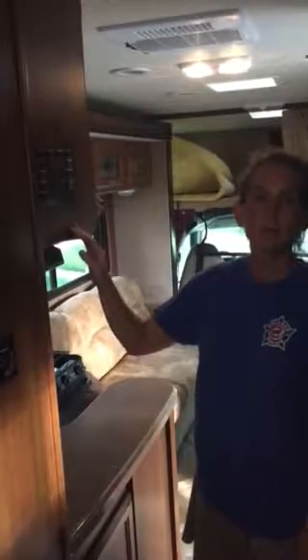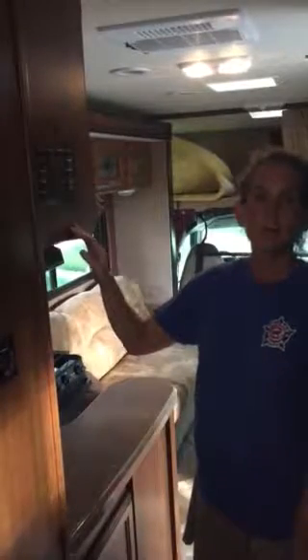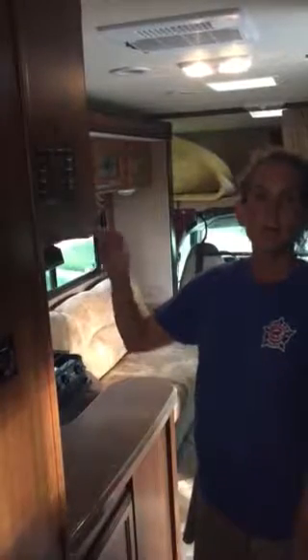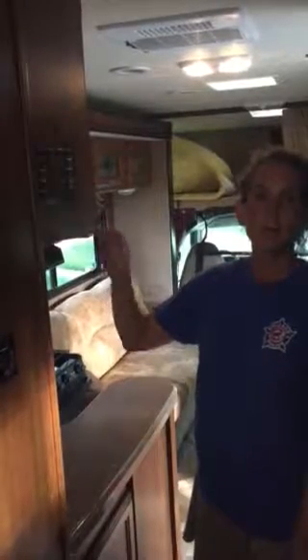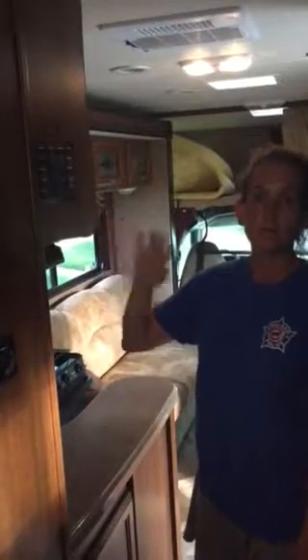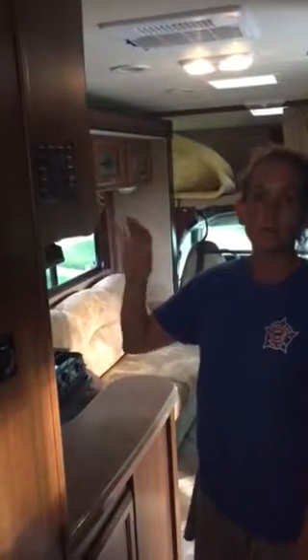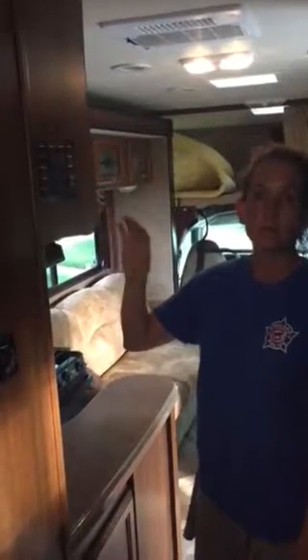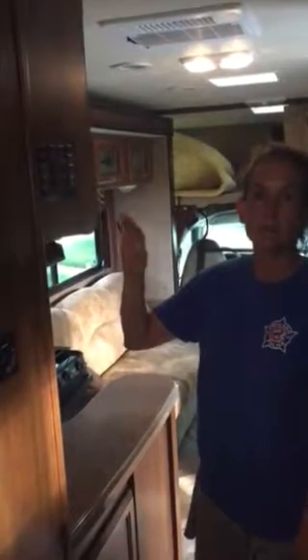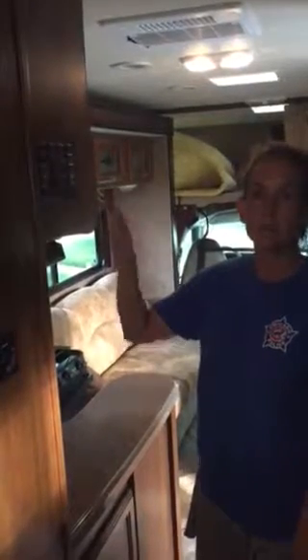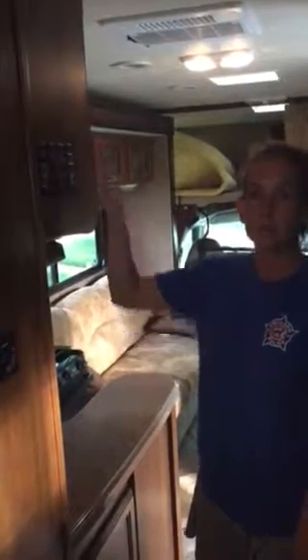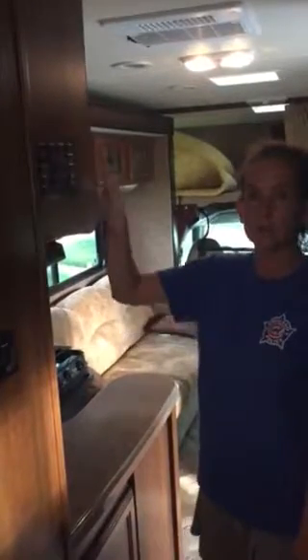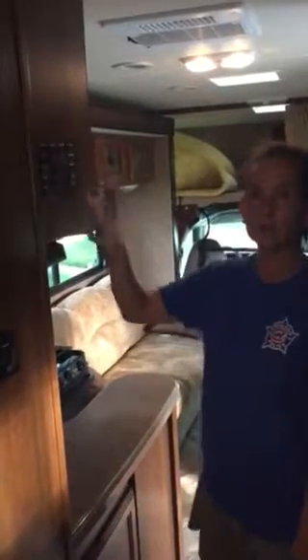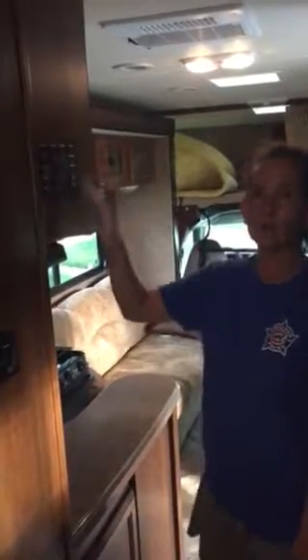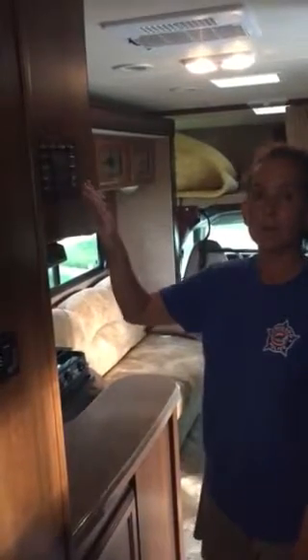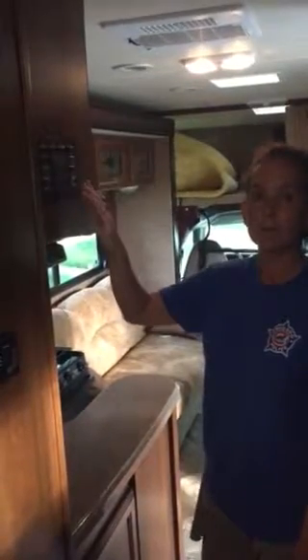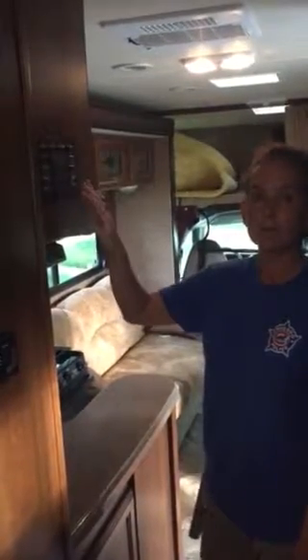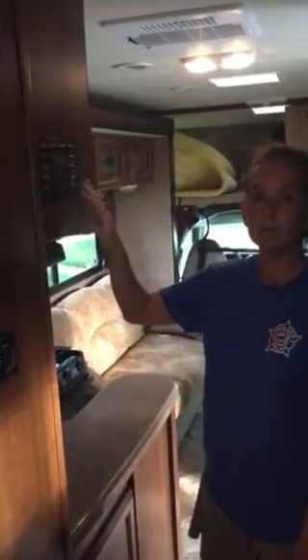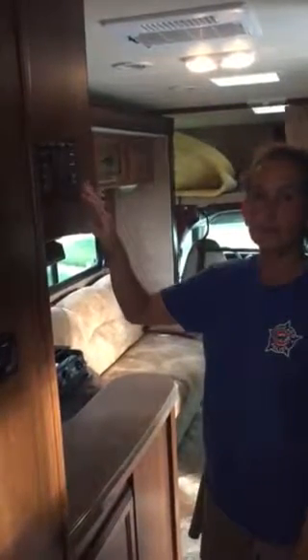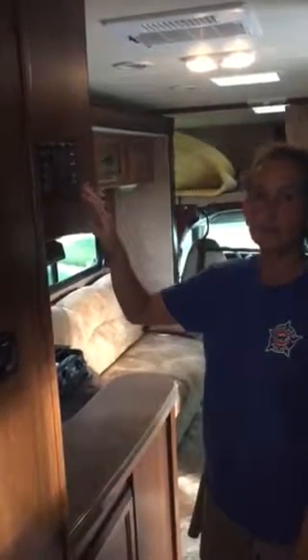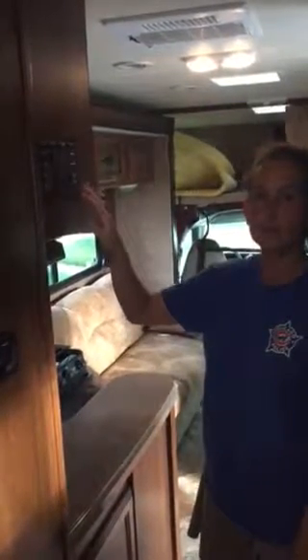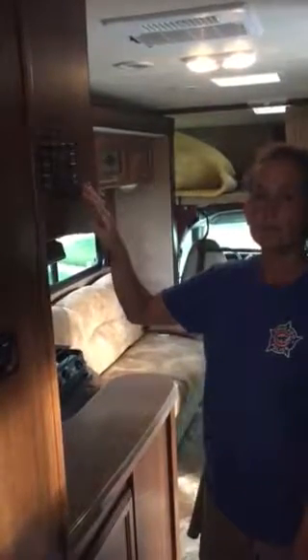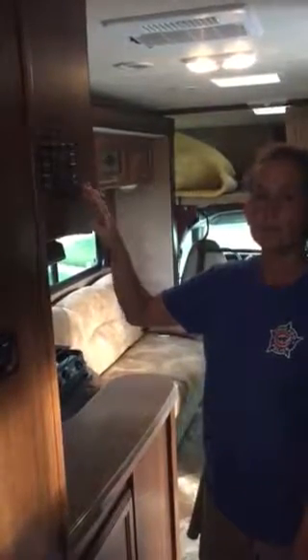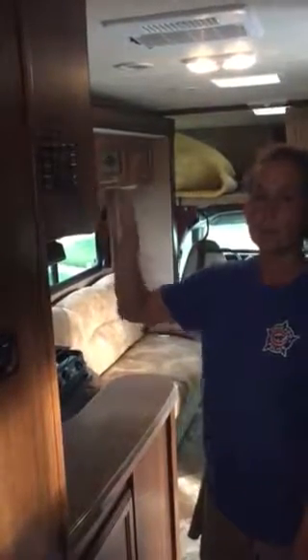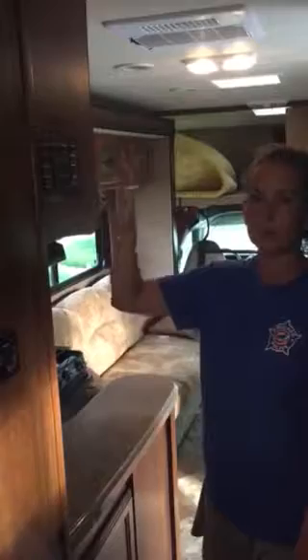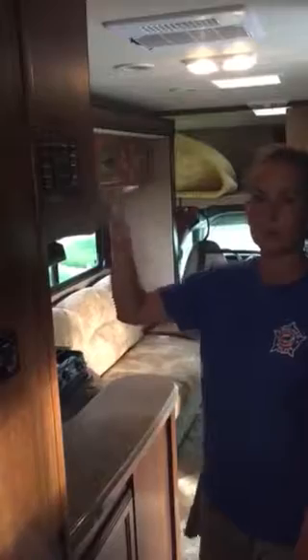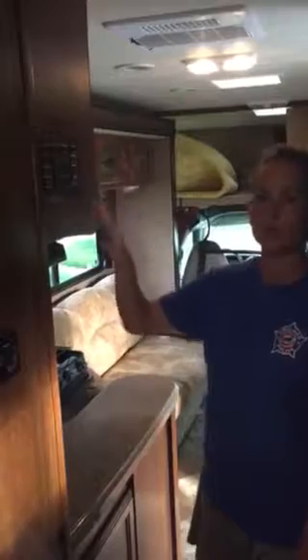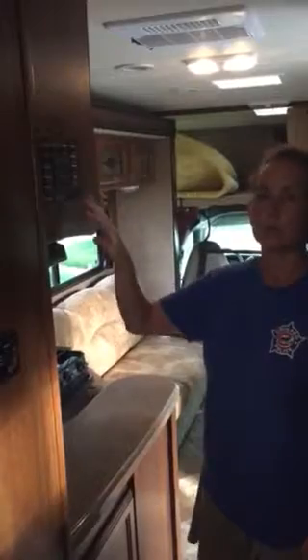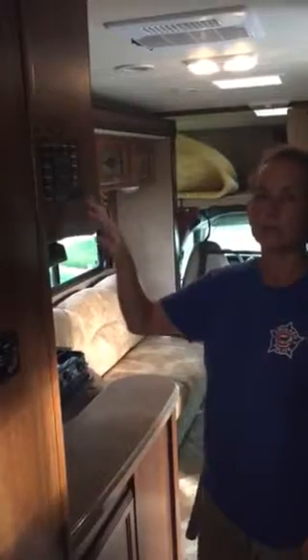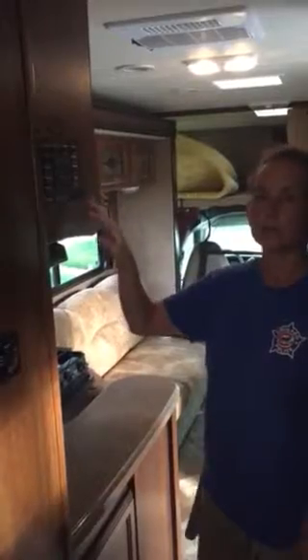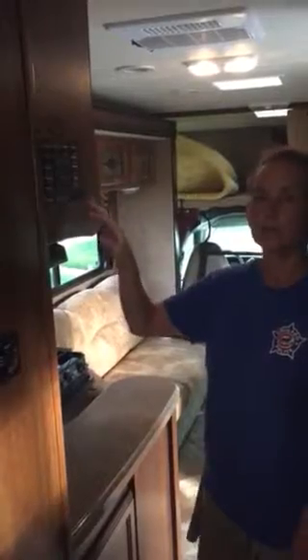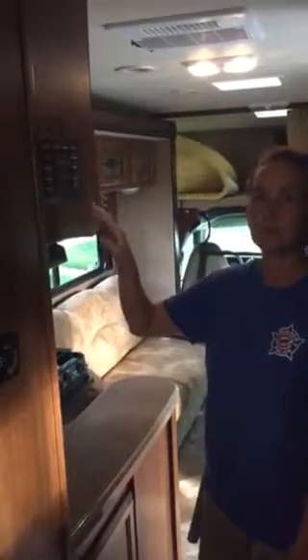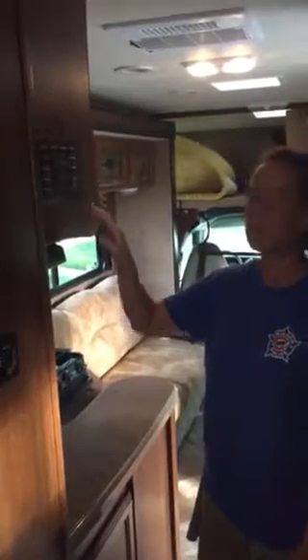This is the basic setup — the control panel for the RV. I'm going to talk you through each button.